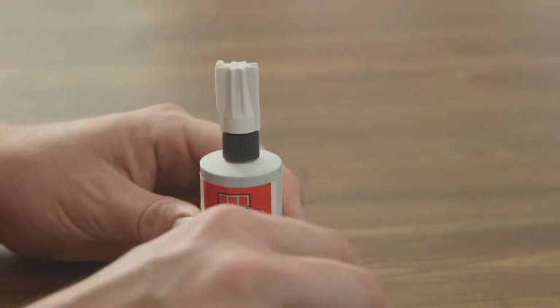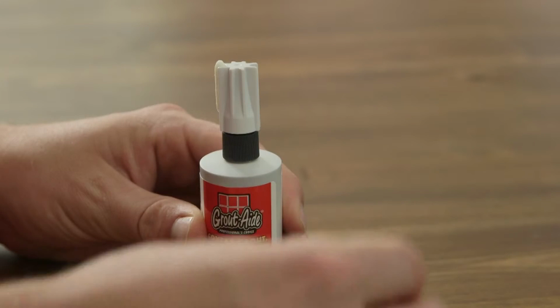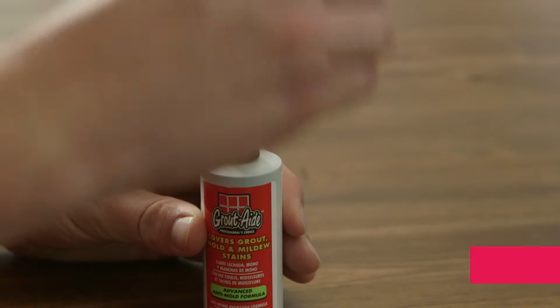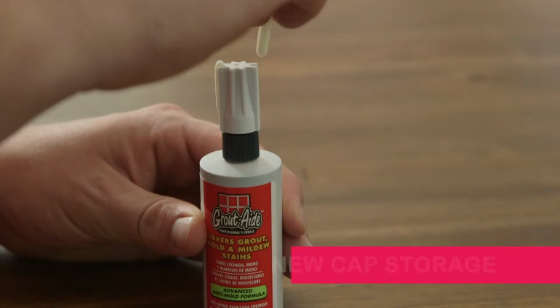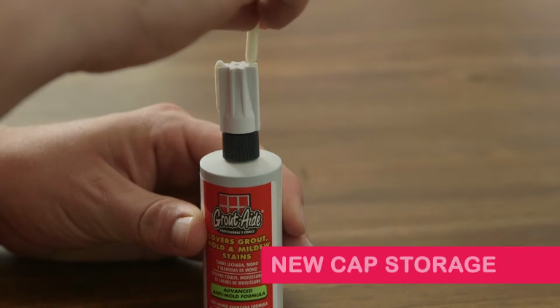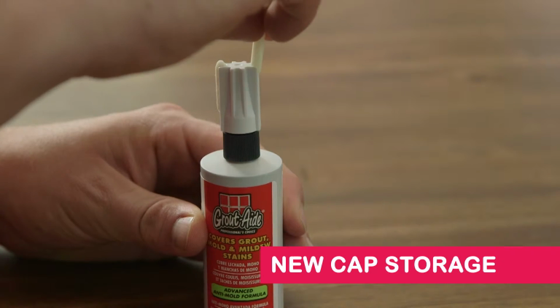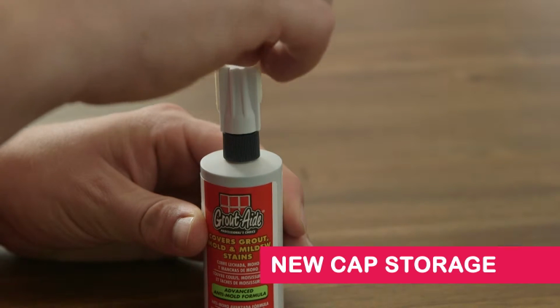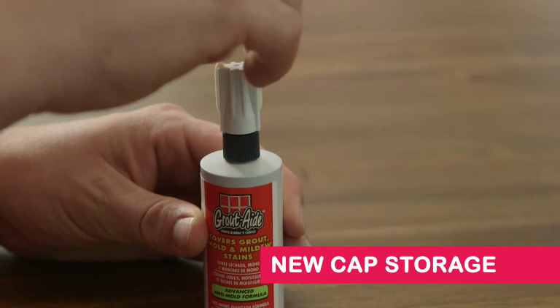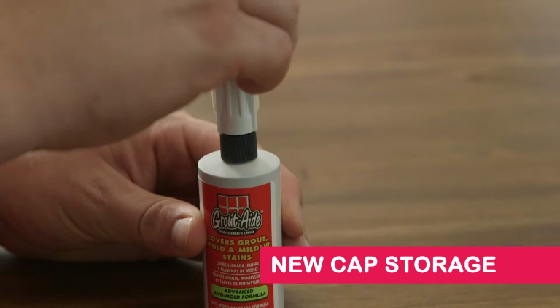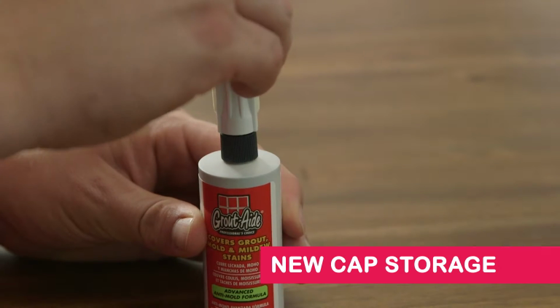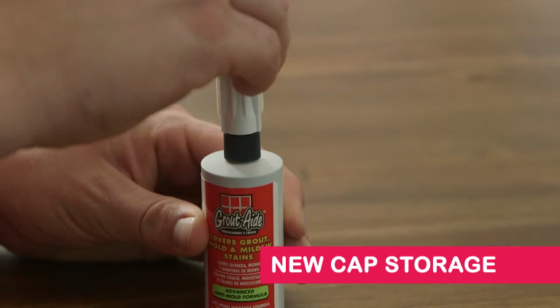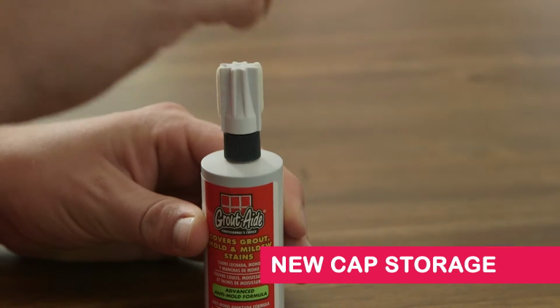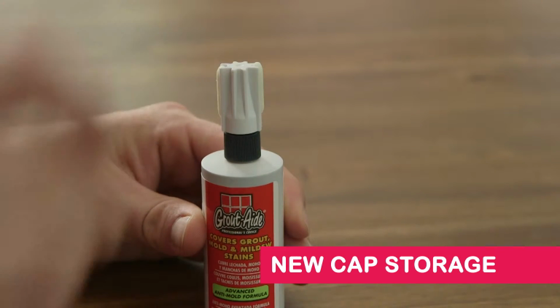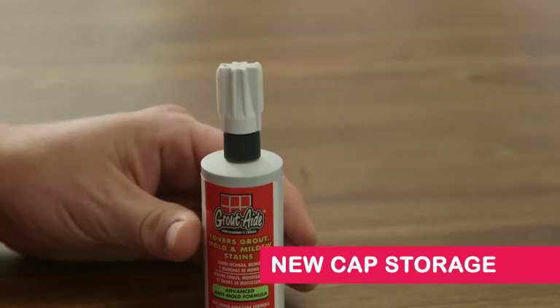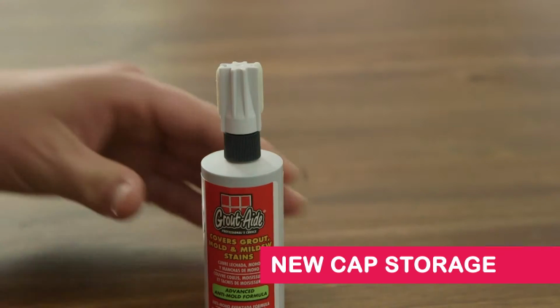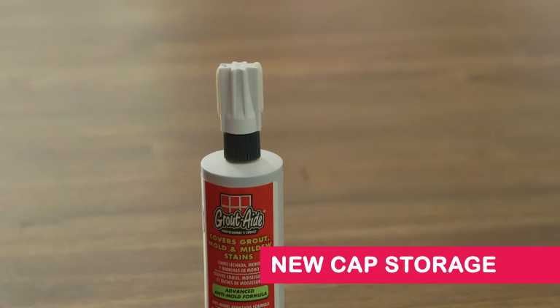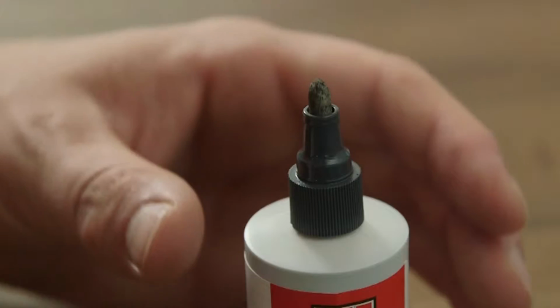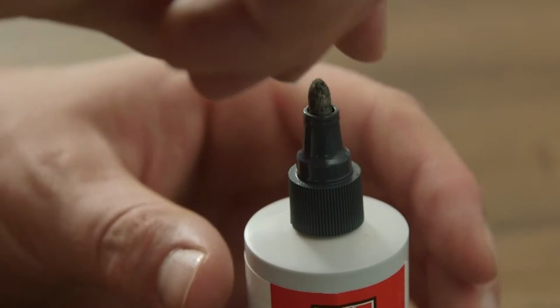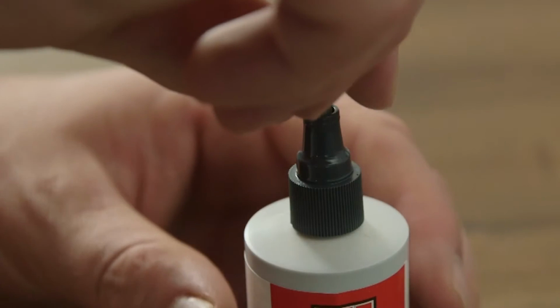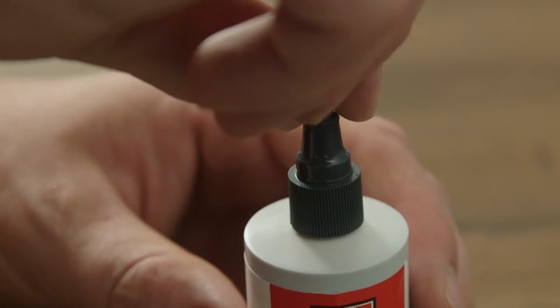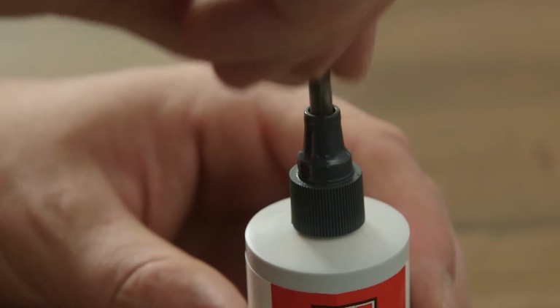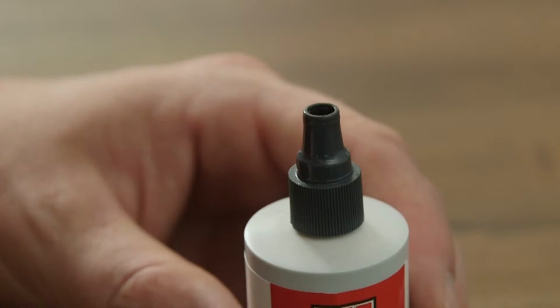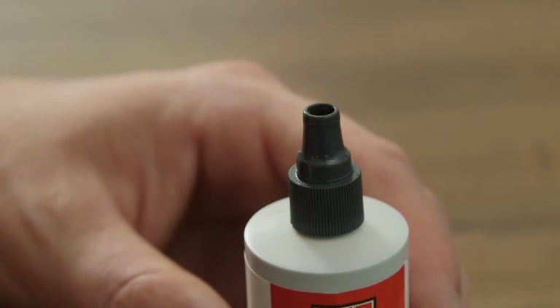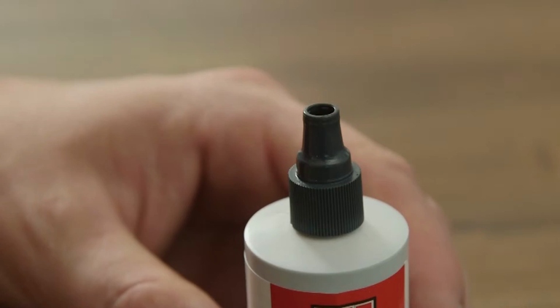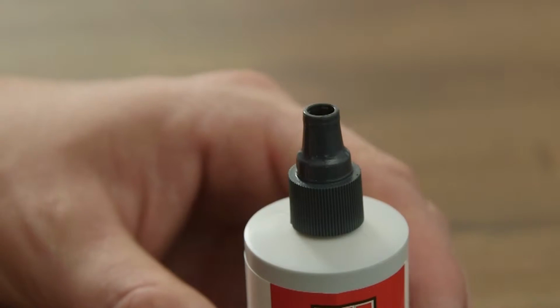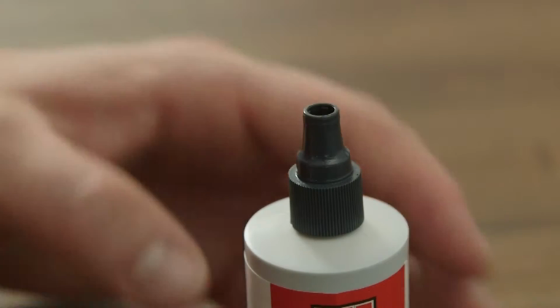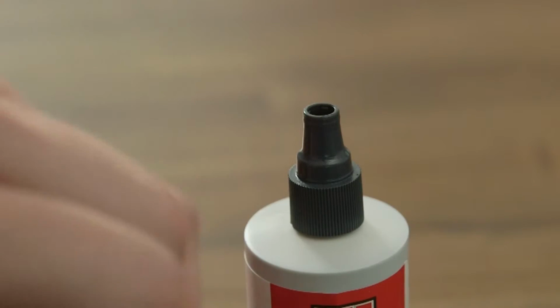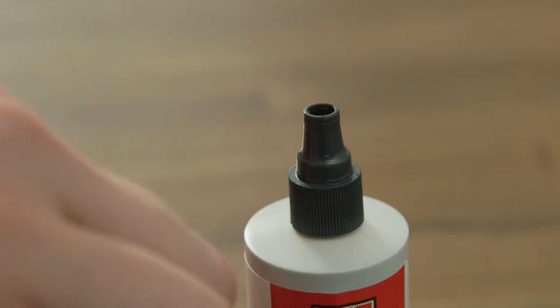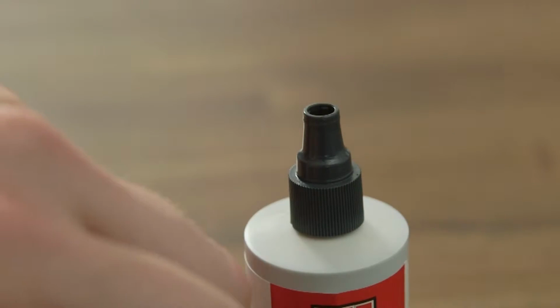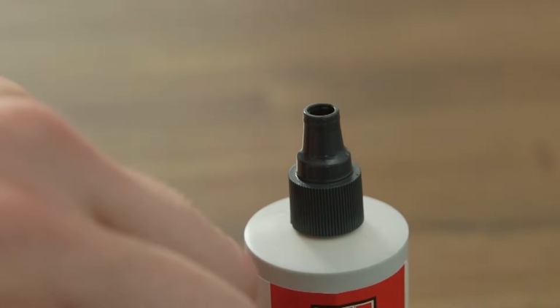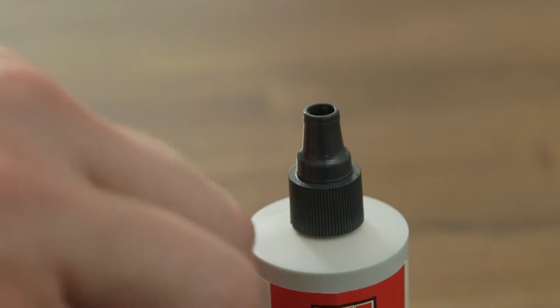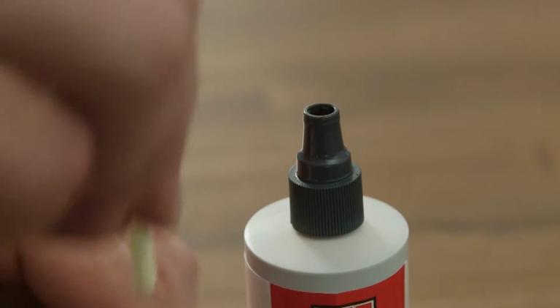Our new cap is the perfect place to store the replacement nibs. When you're ready to switch to a new nib, they're ready for a quick swap.